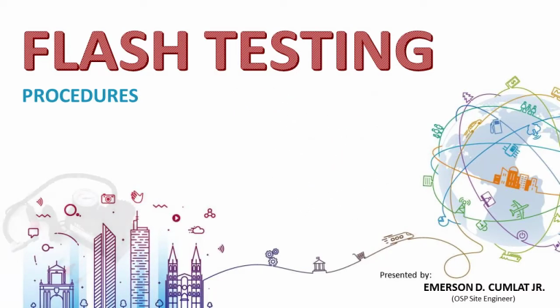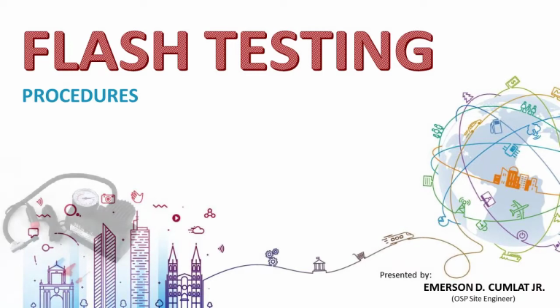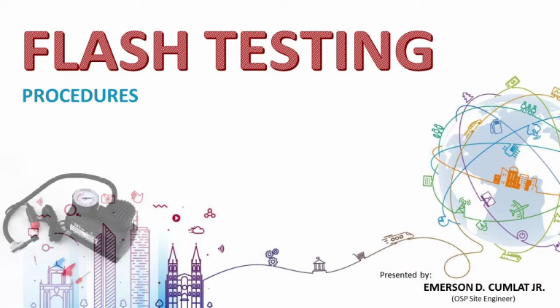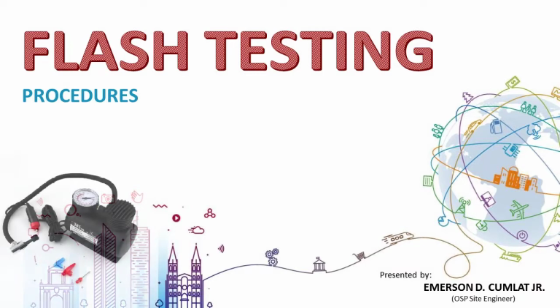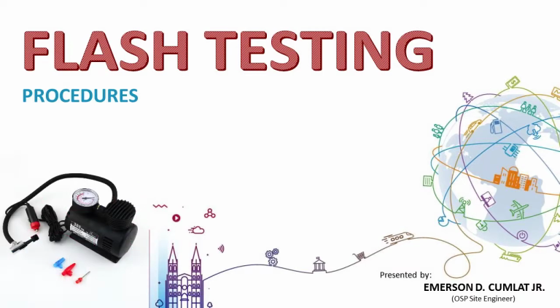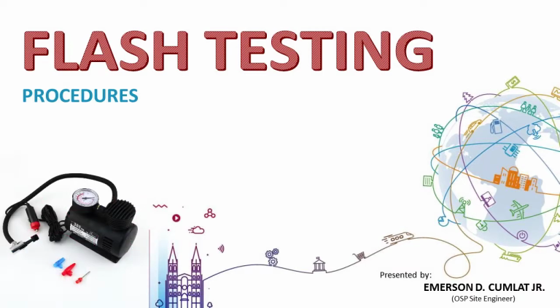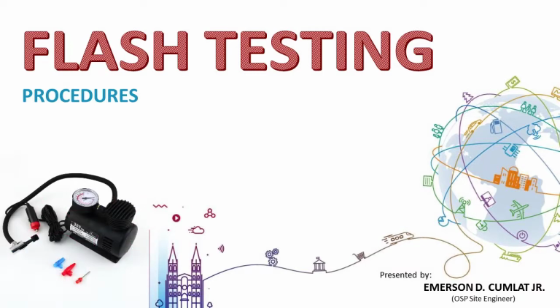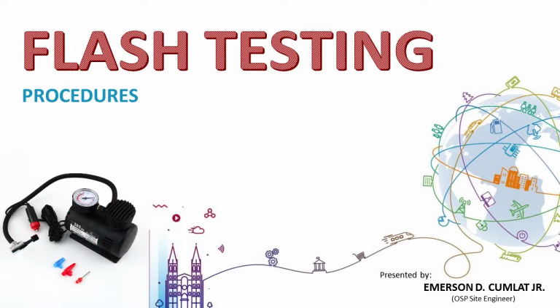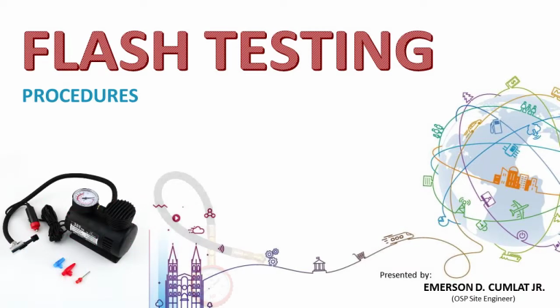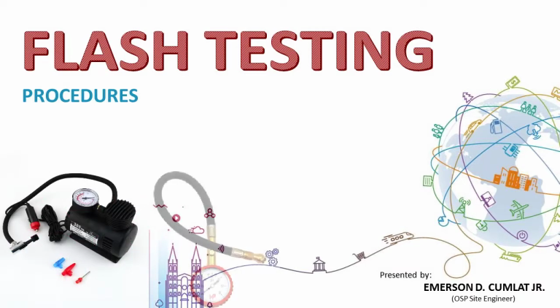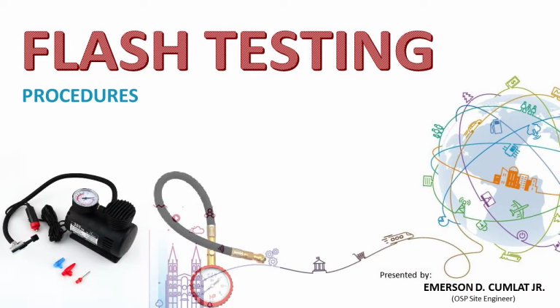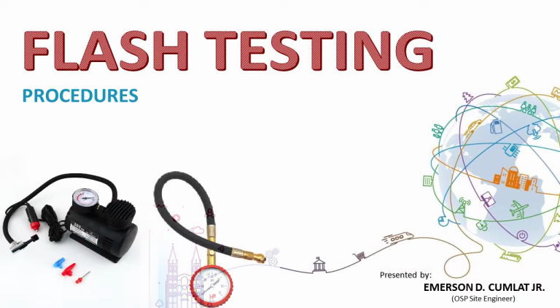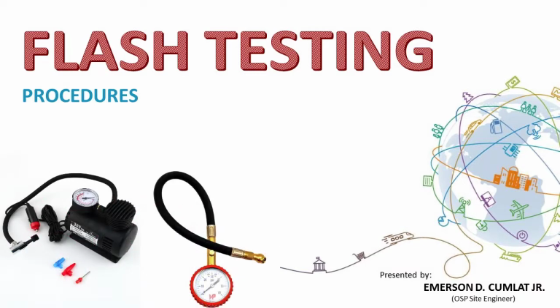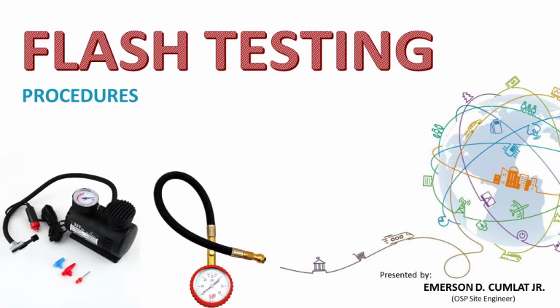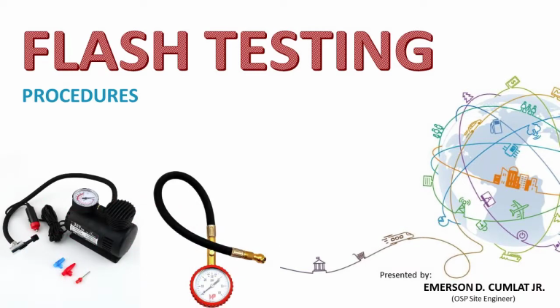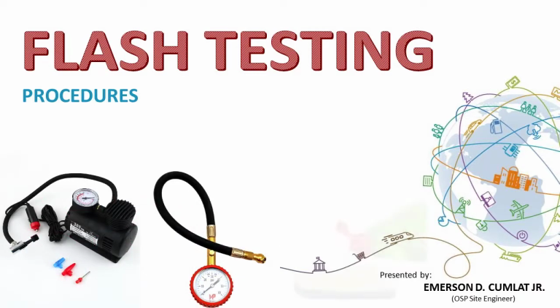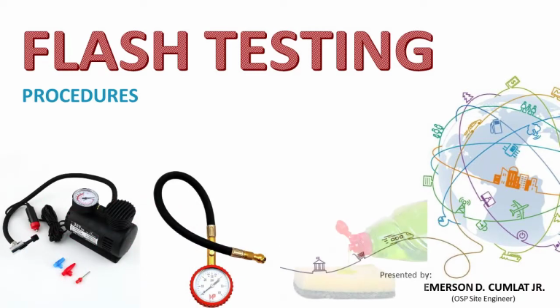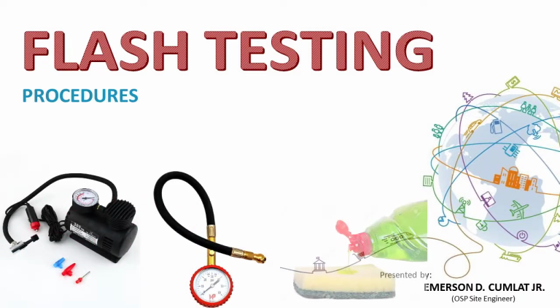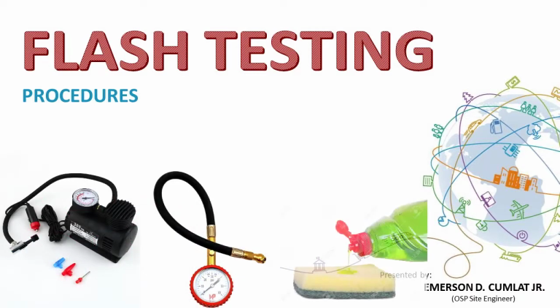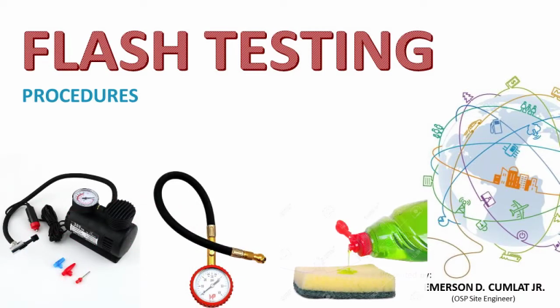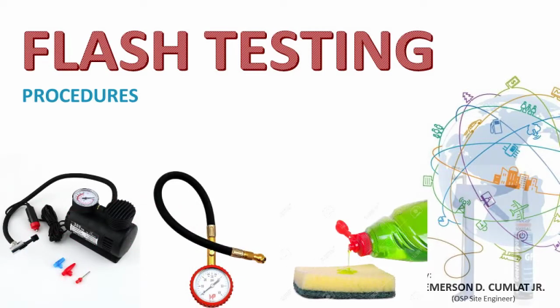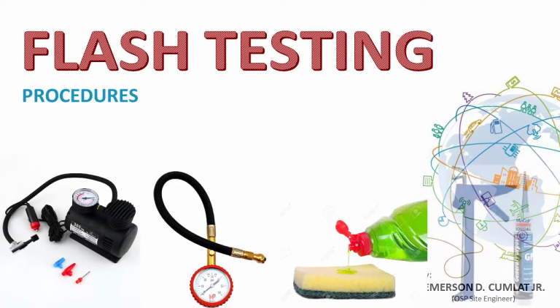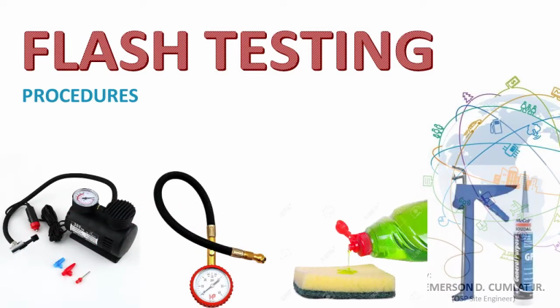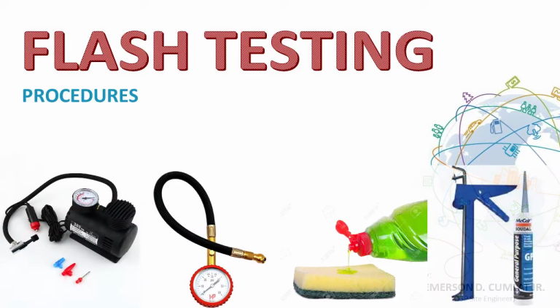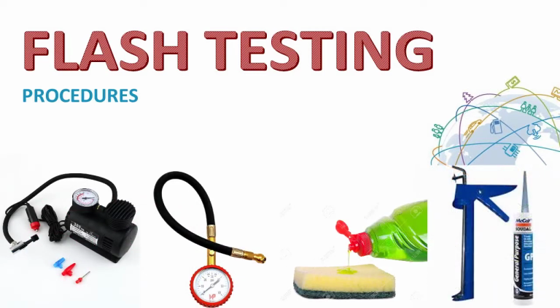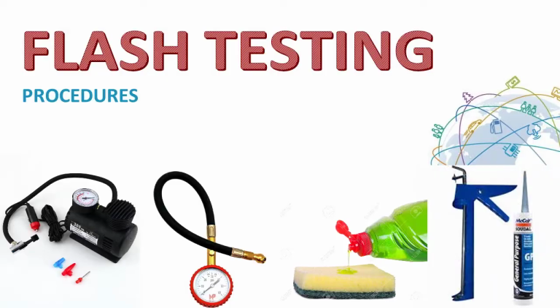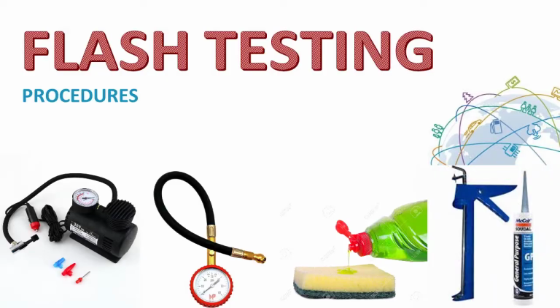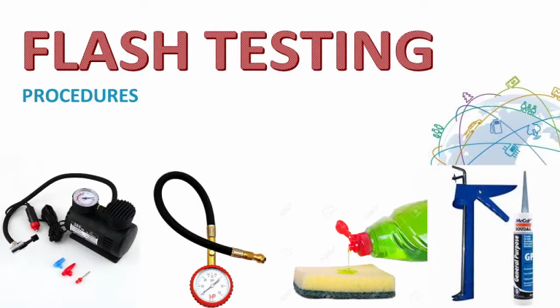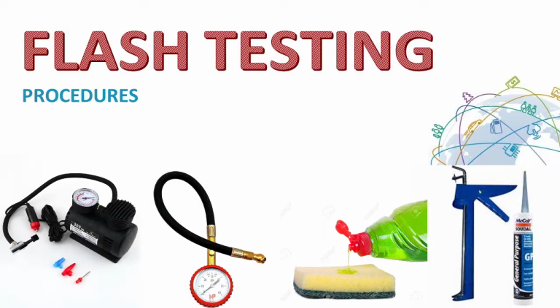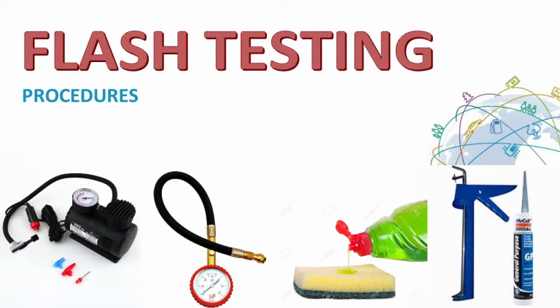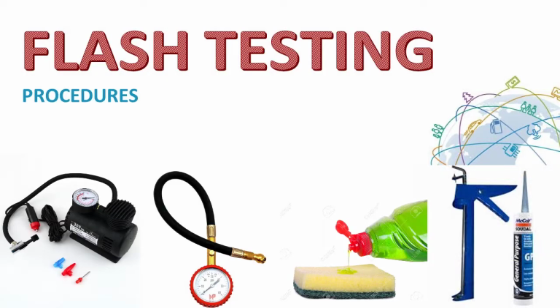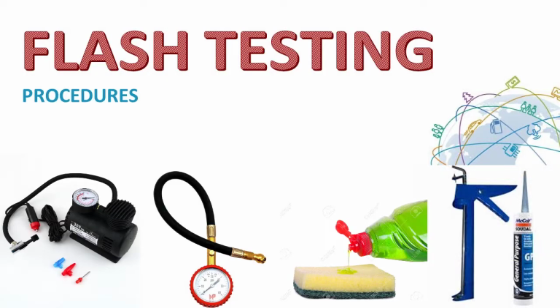Flash testing requires an air pressure source, a pressure gauge, a soap water solution, silicon sealant, and glue for repair.